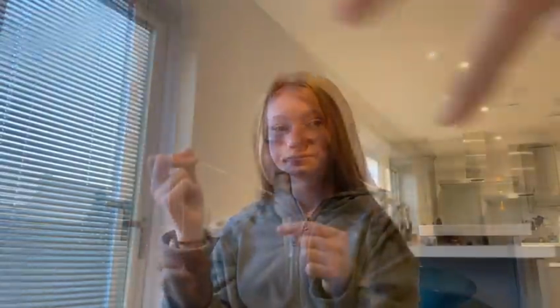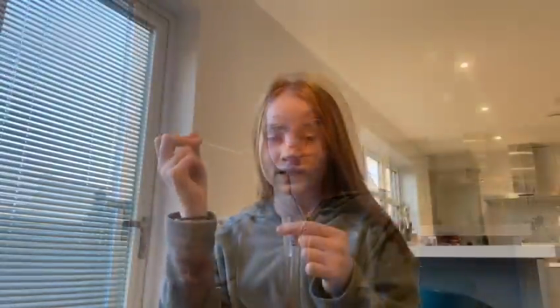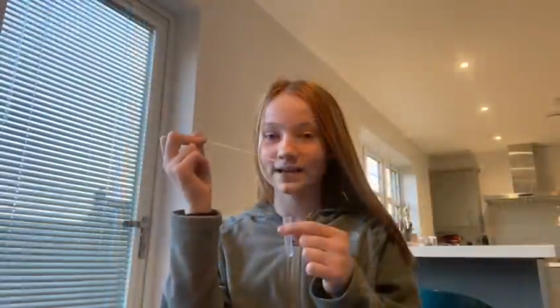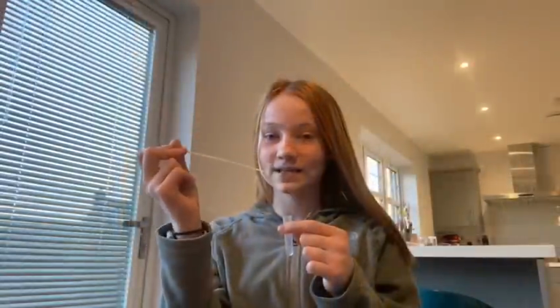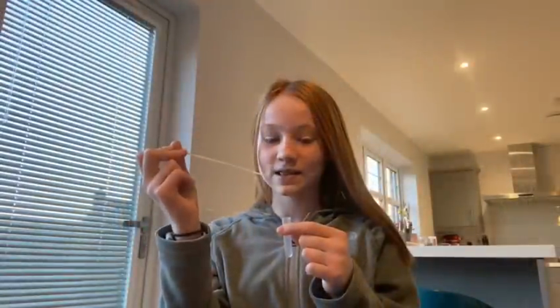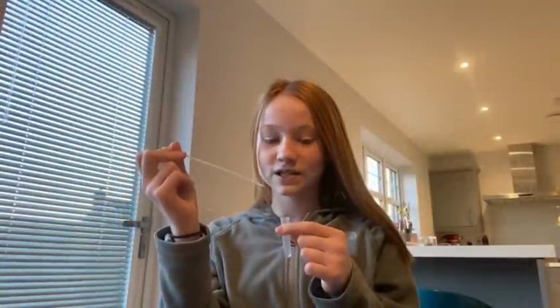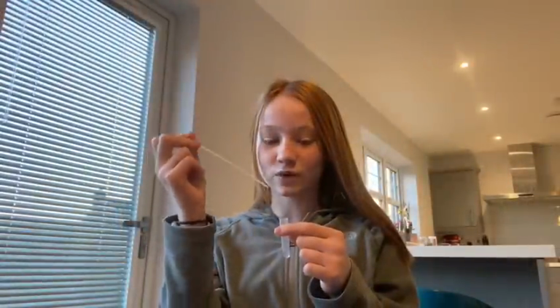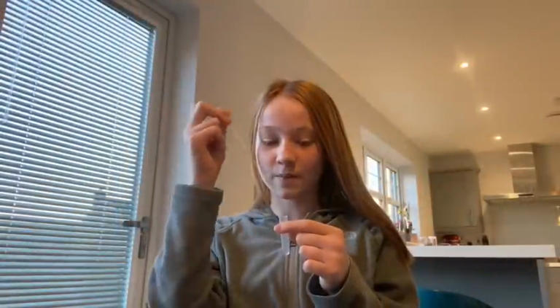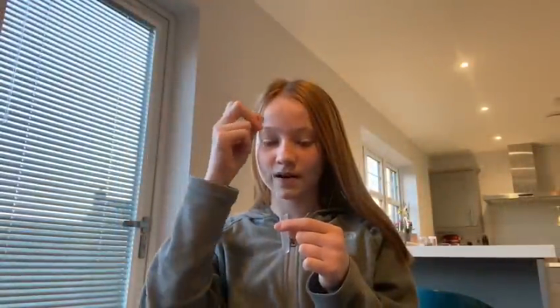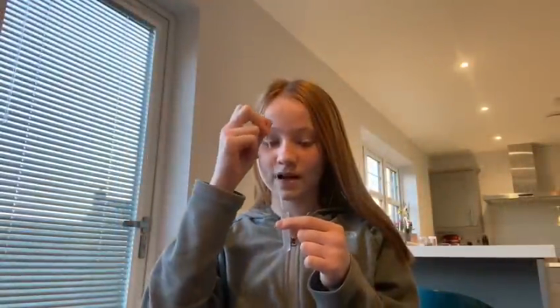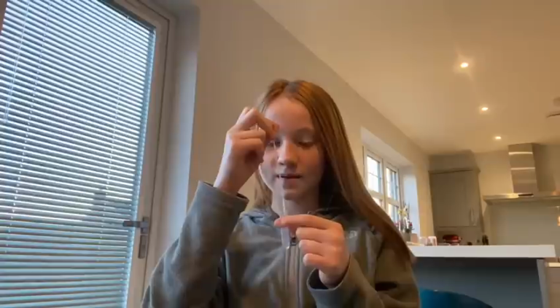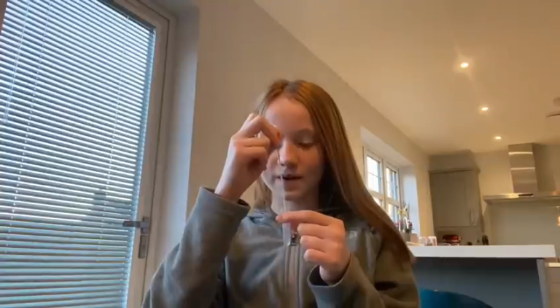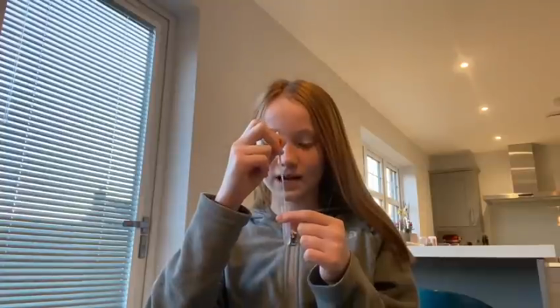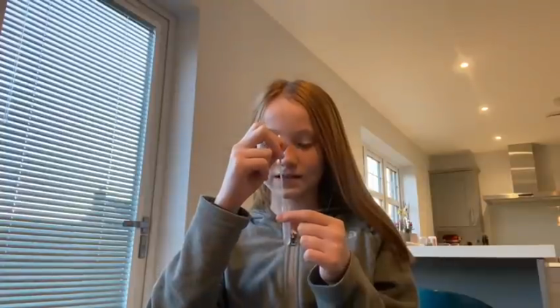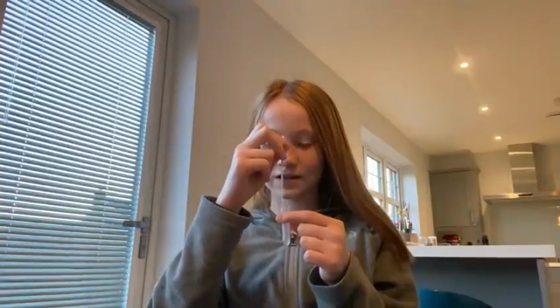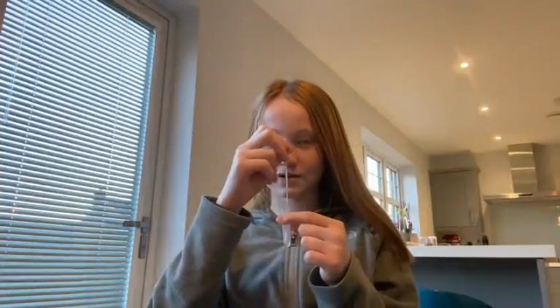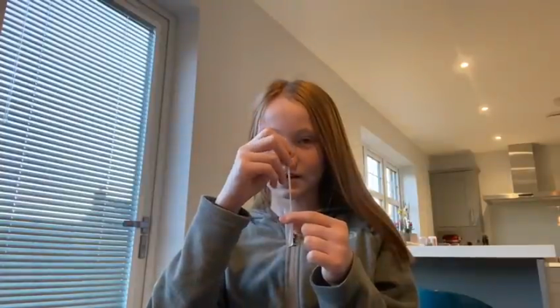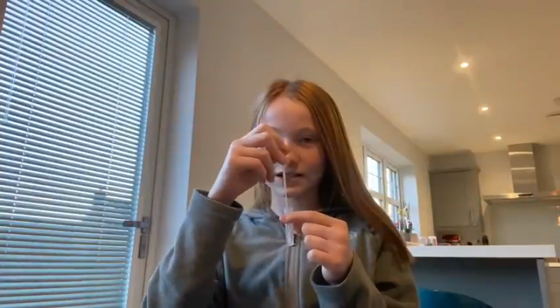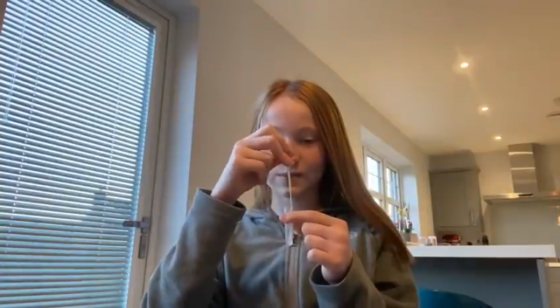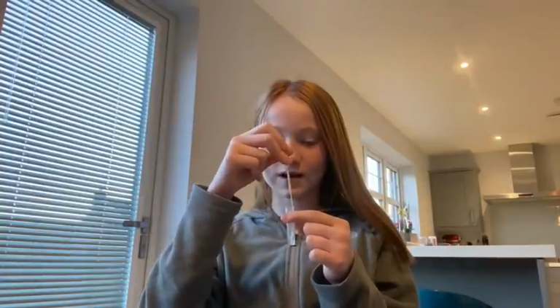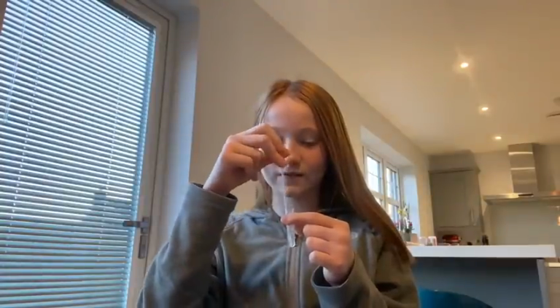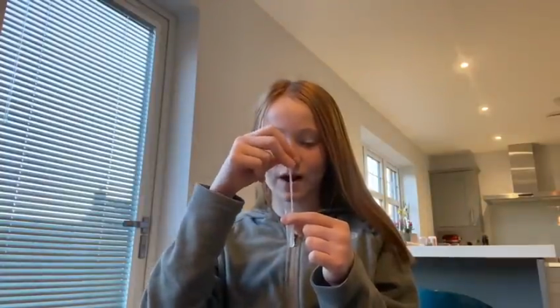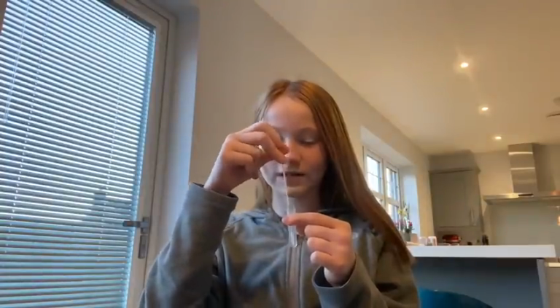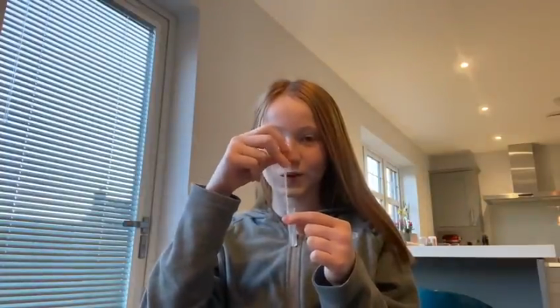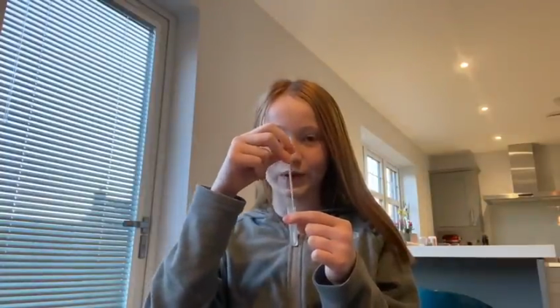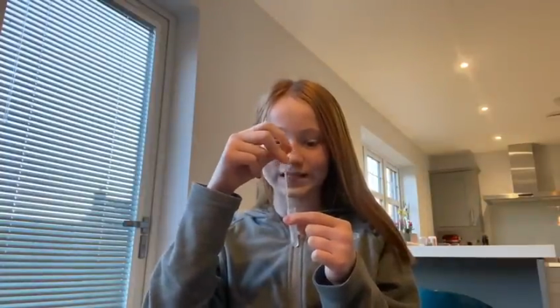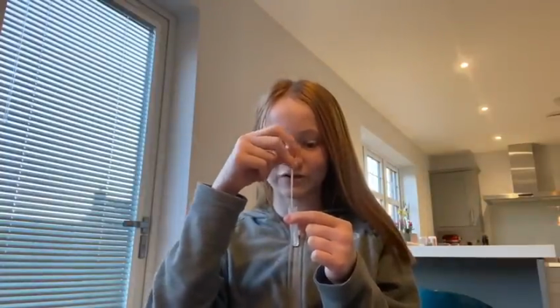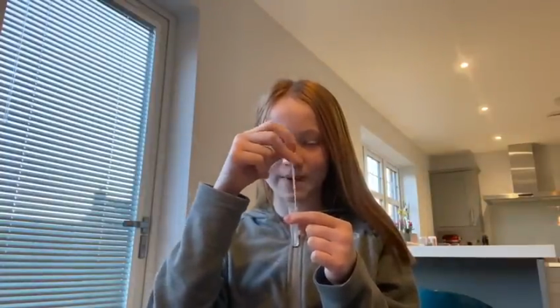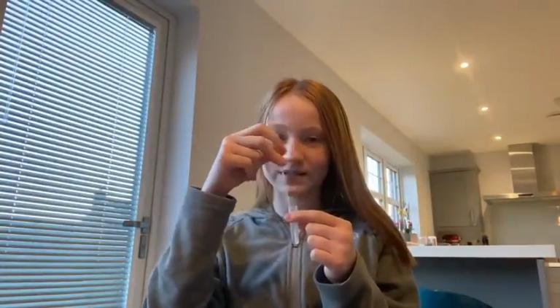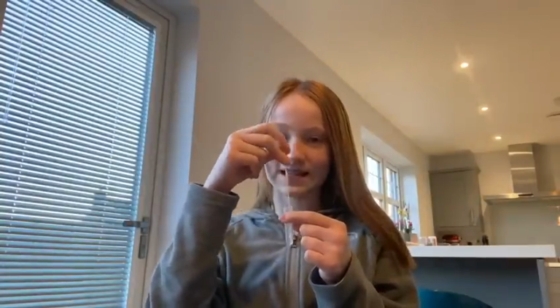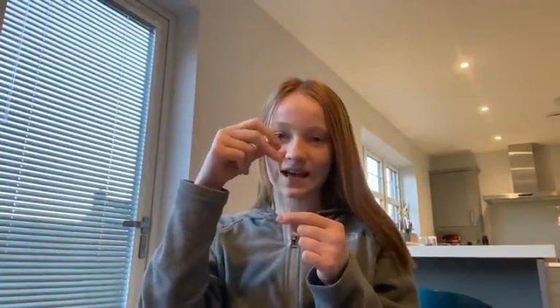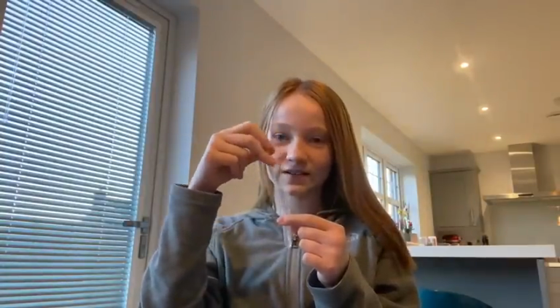Now you take the swab, put it in the solution and swirl it round and squeeze it for about 10 seconds.